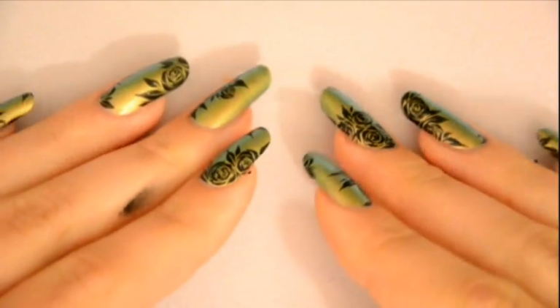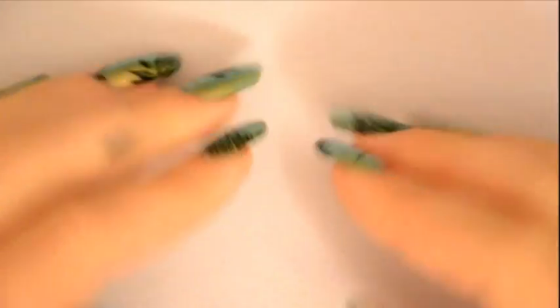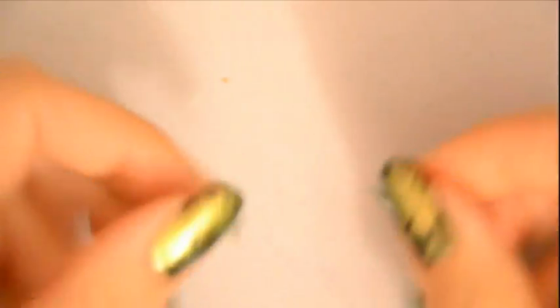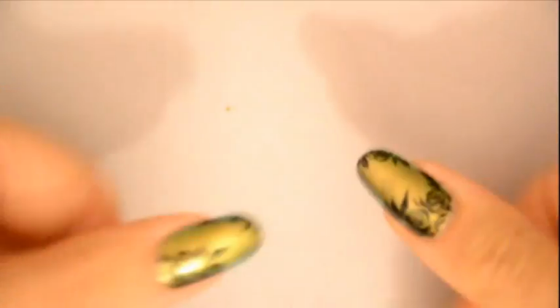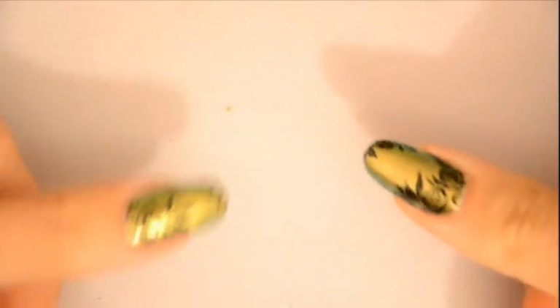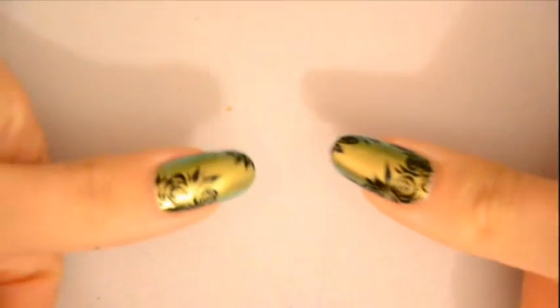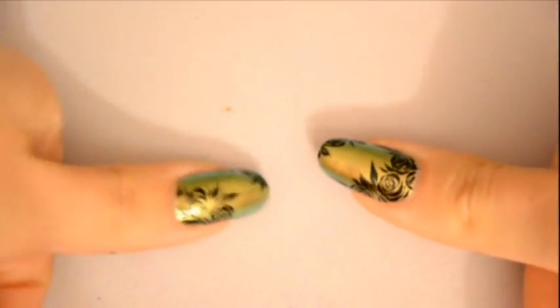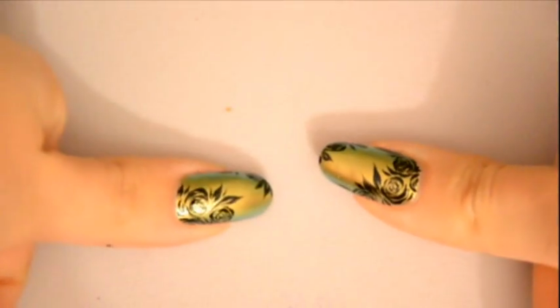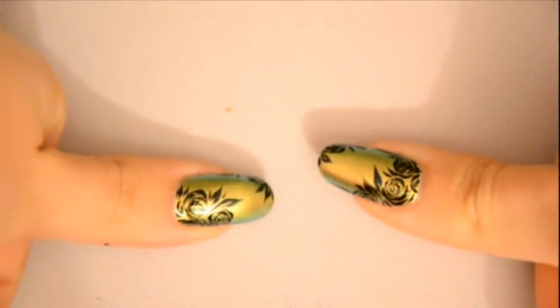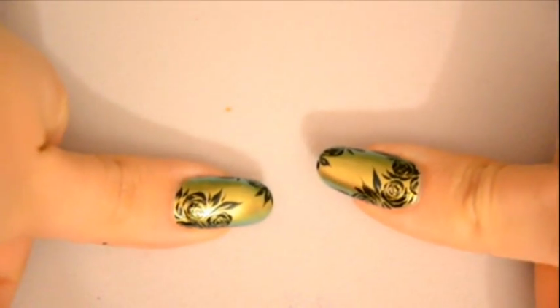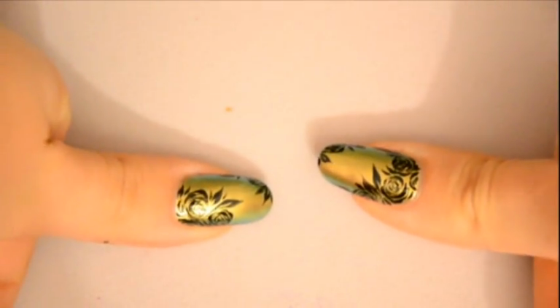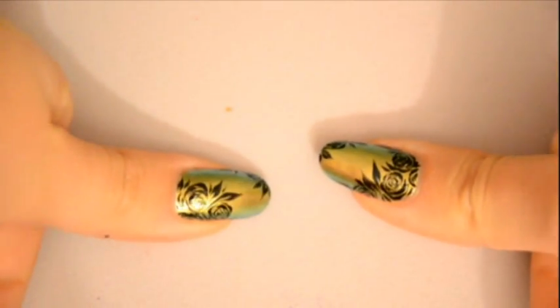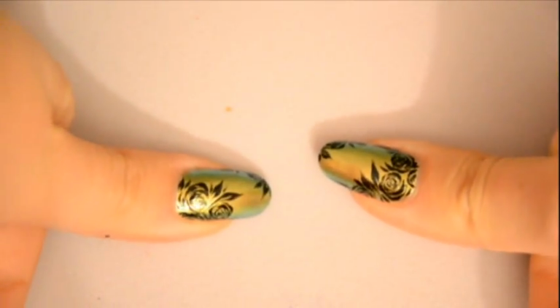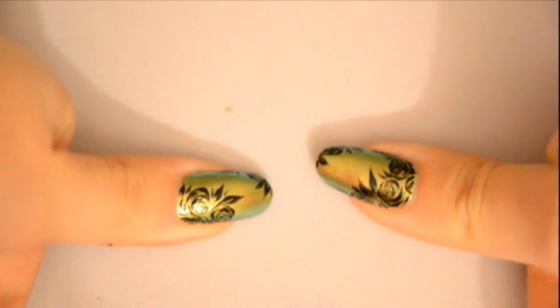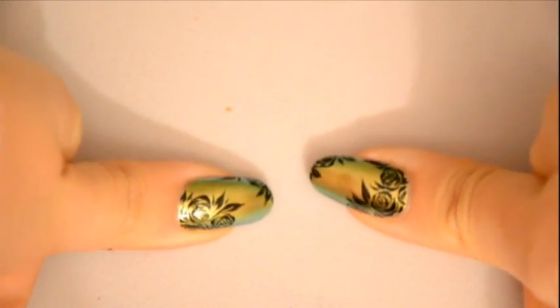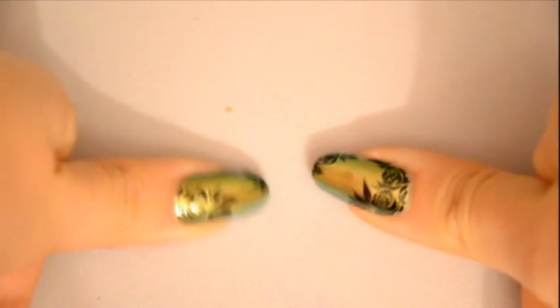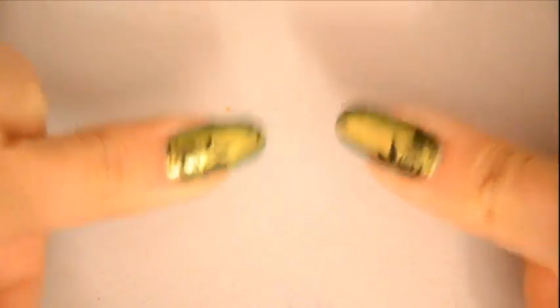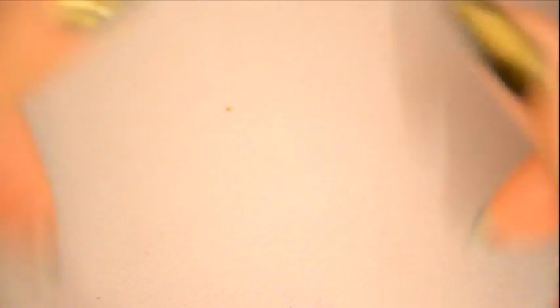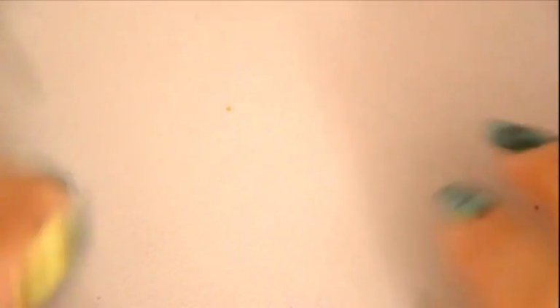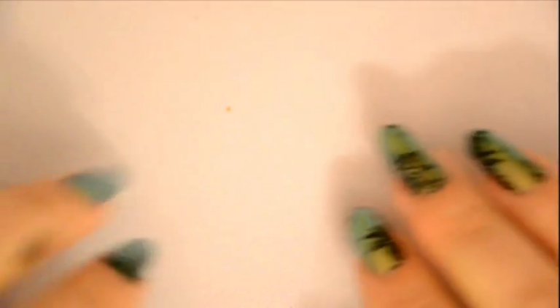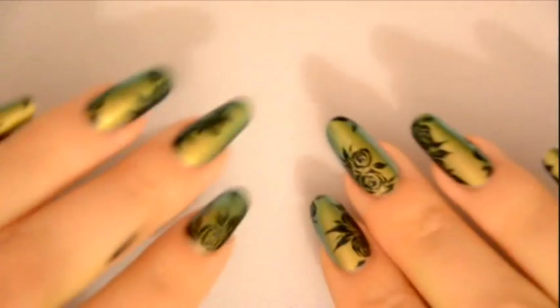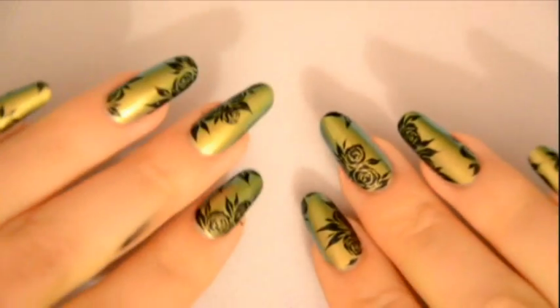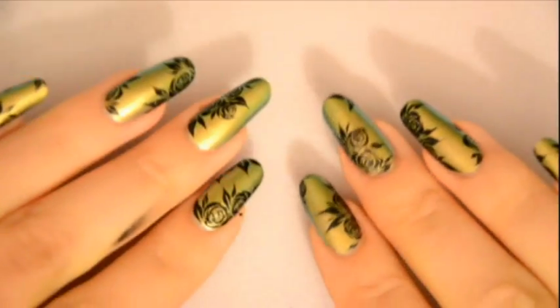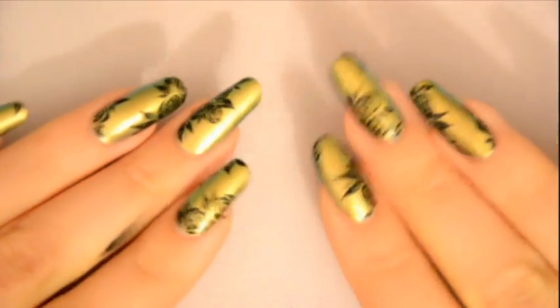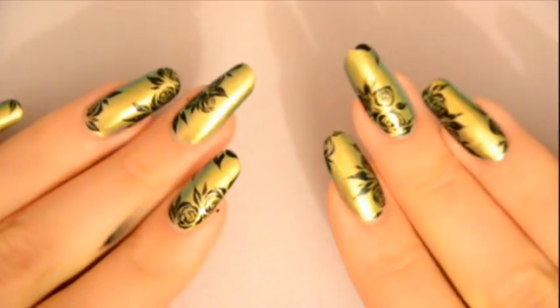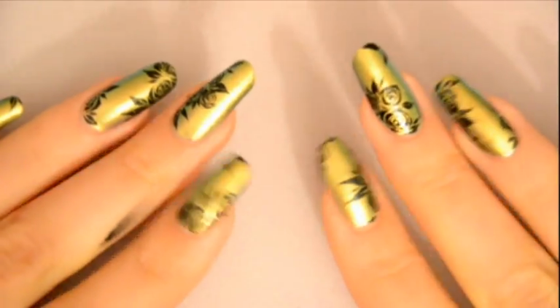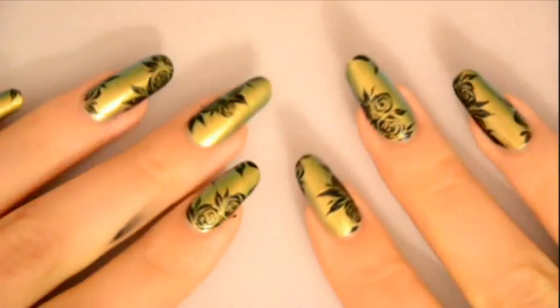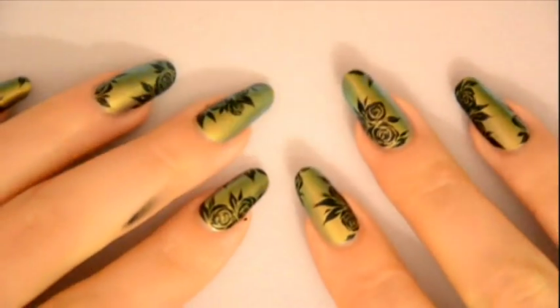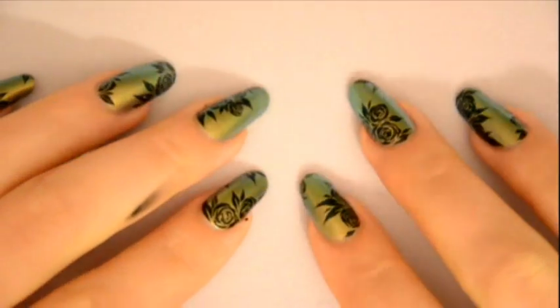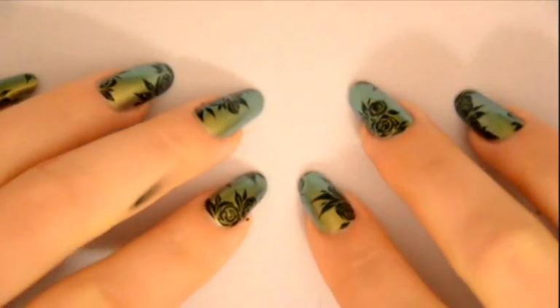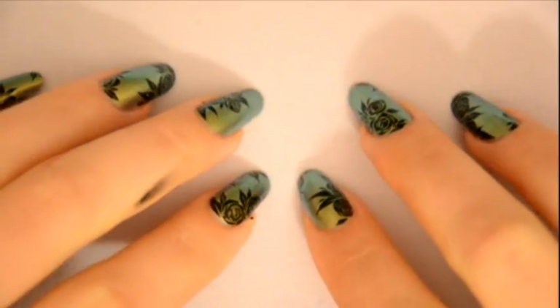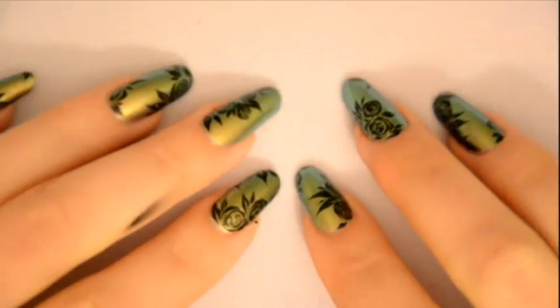Here it is, the nail art is done! Finally I apply the final top coat to be able to keep my nail art longer.